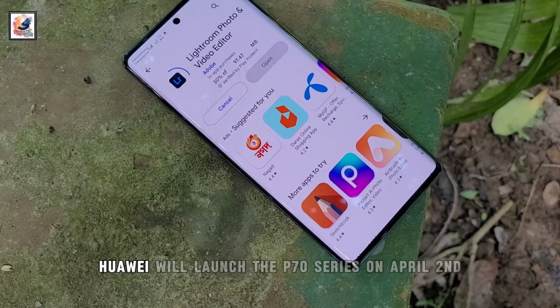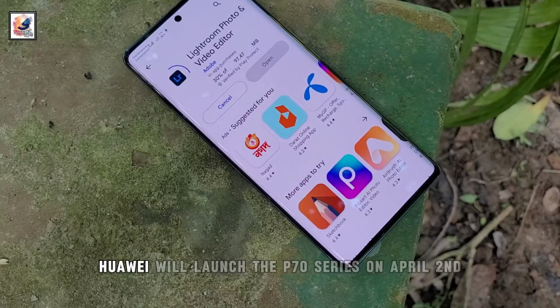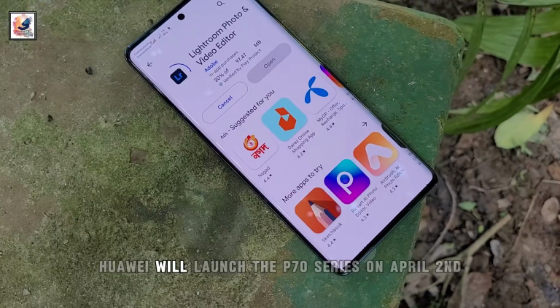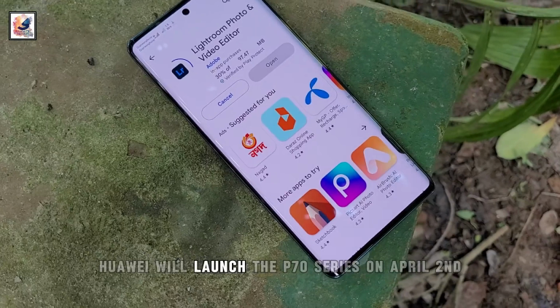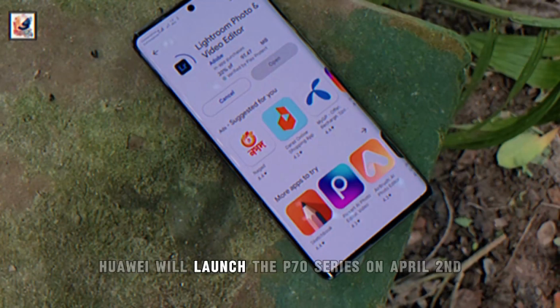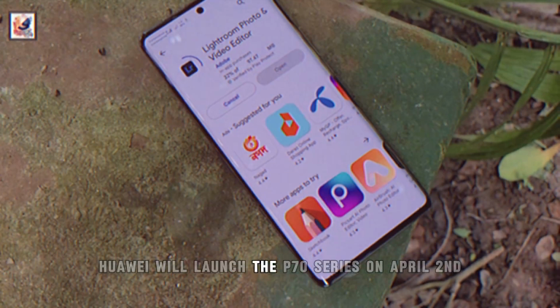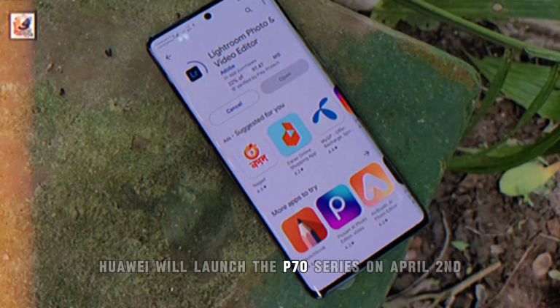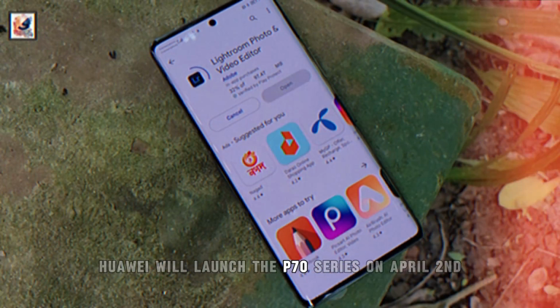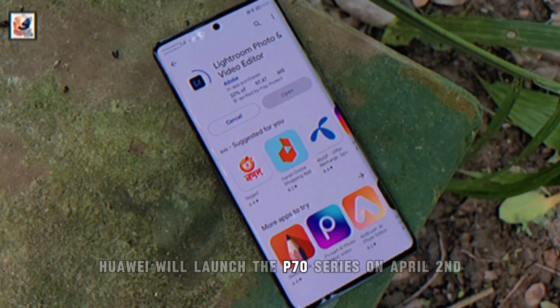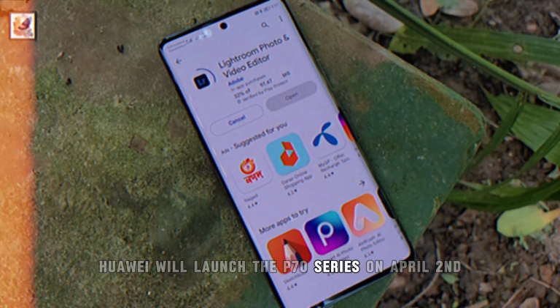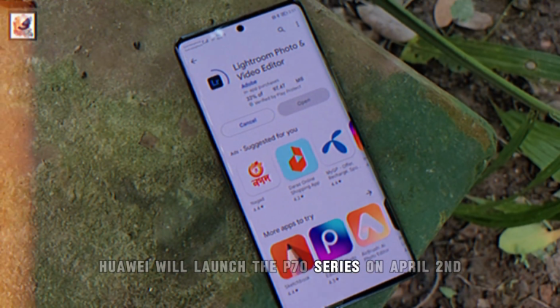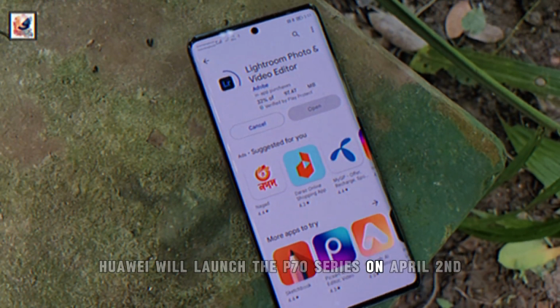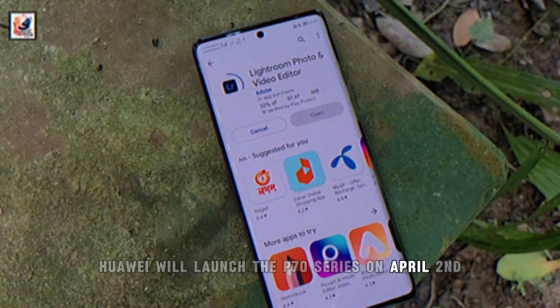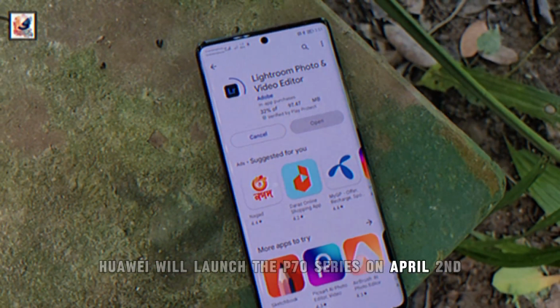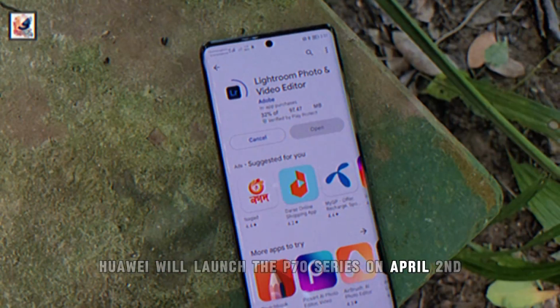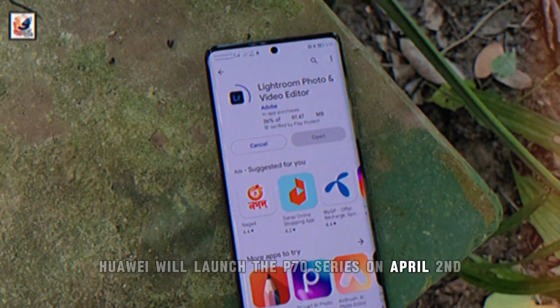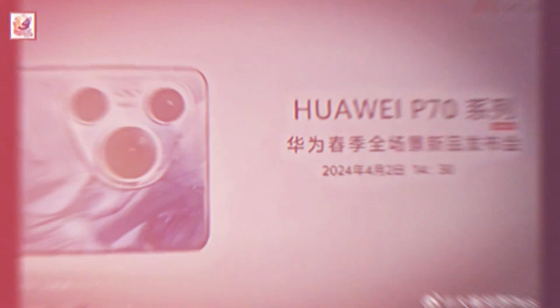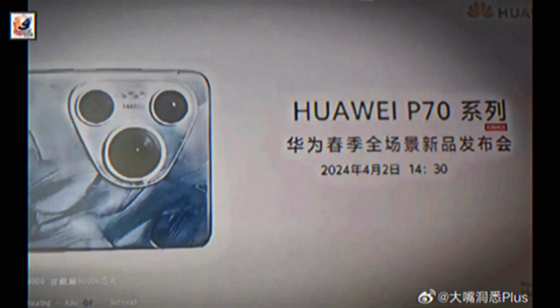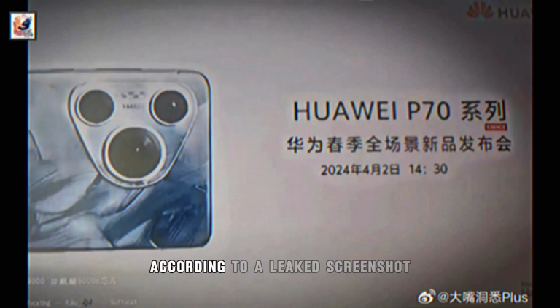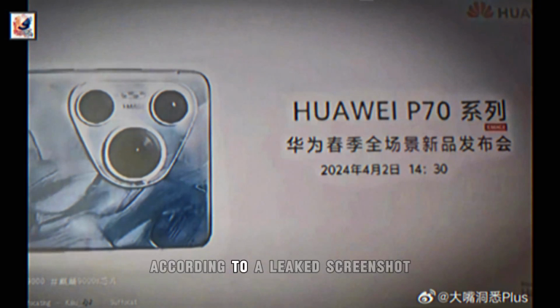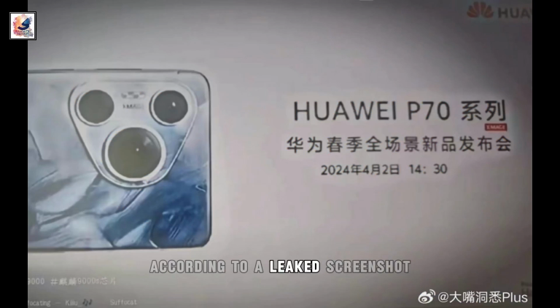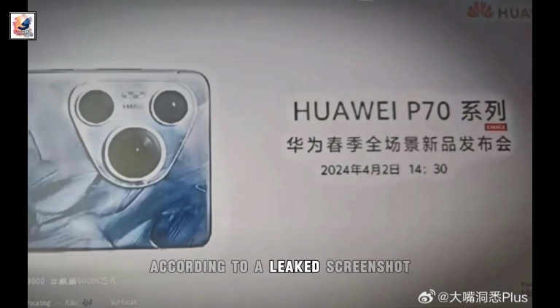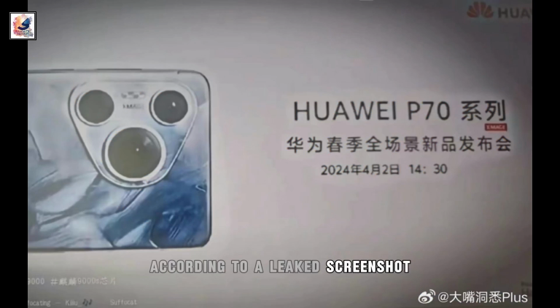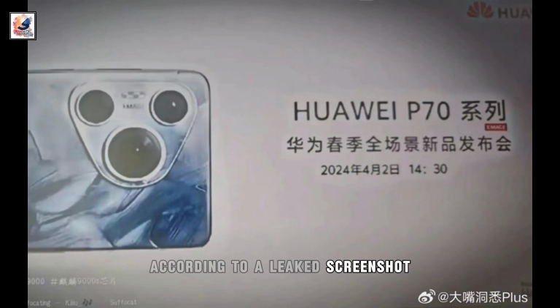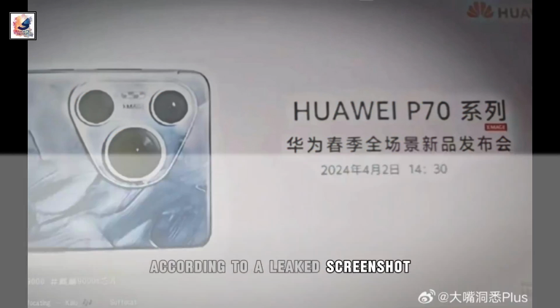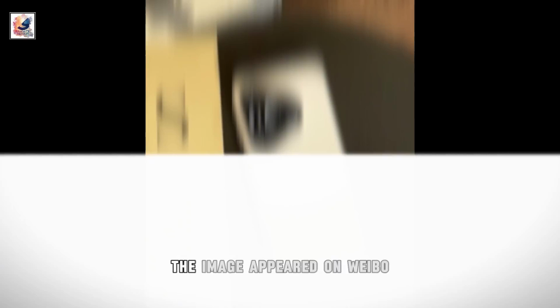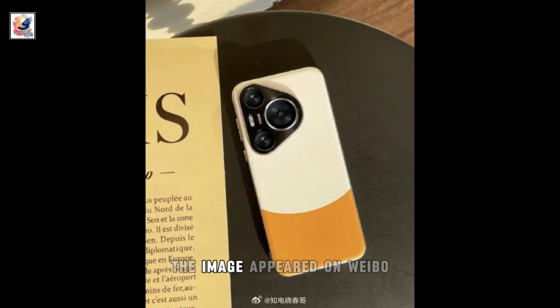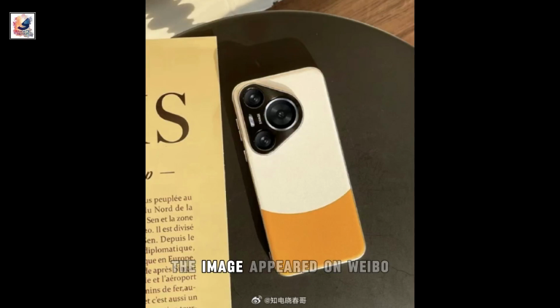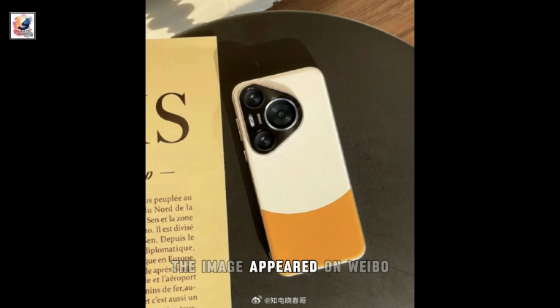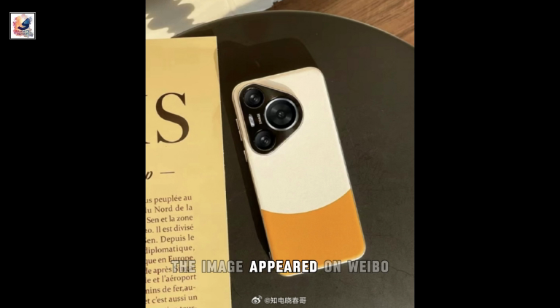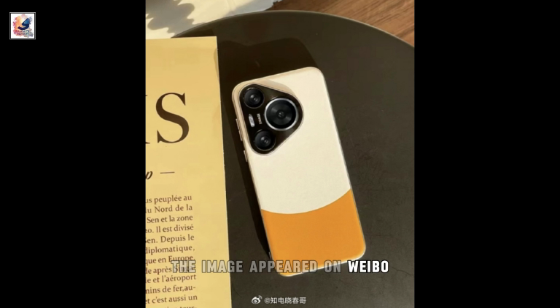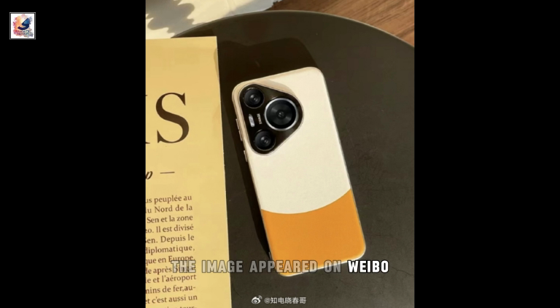Huawei will launch the P70 series on April 2nd, according to a leaked screenshot. The image appeared on Weibo.